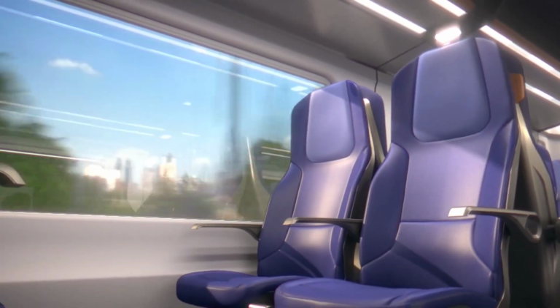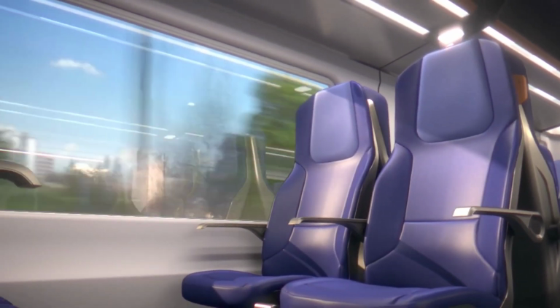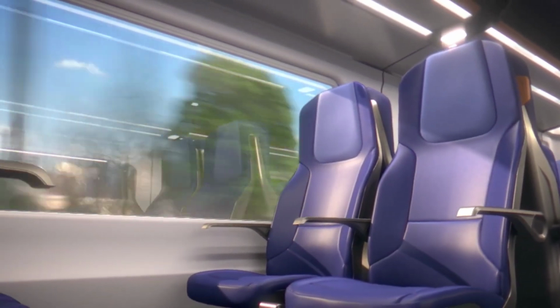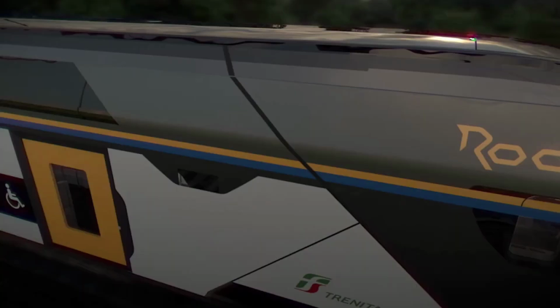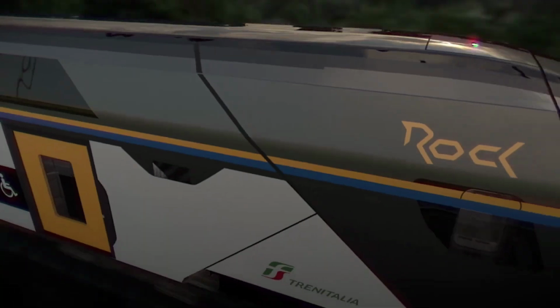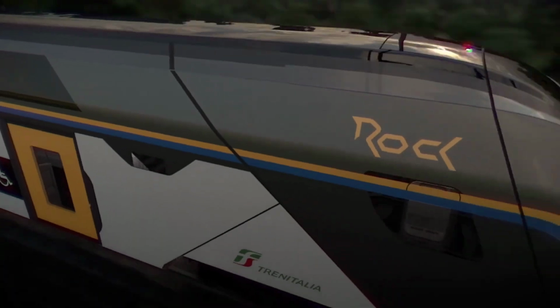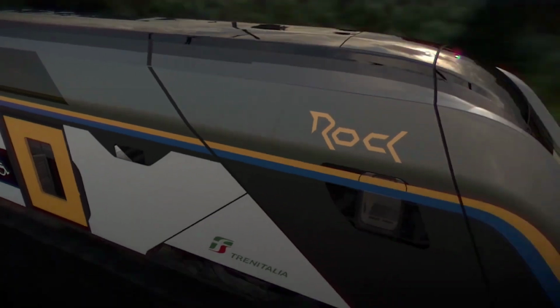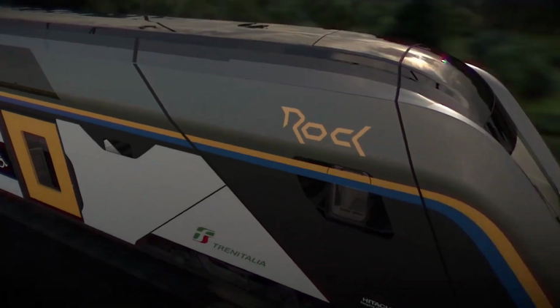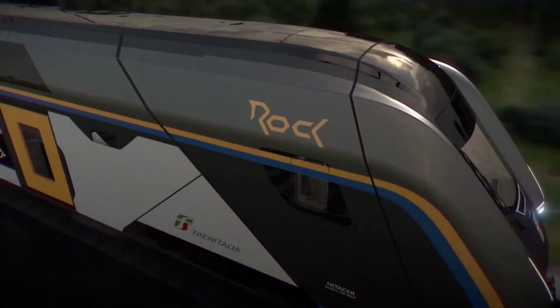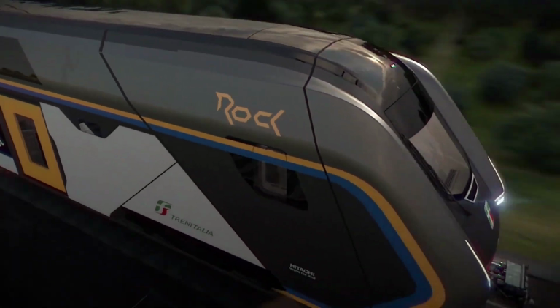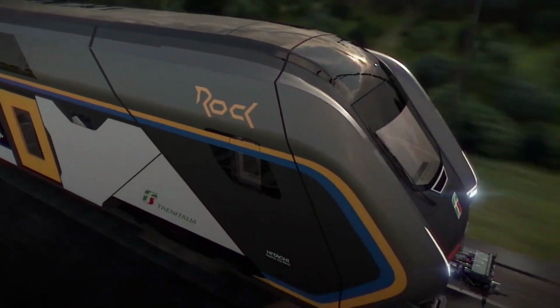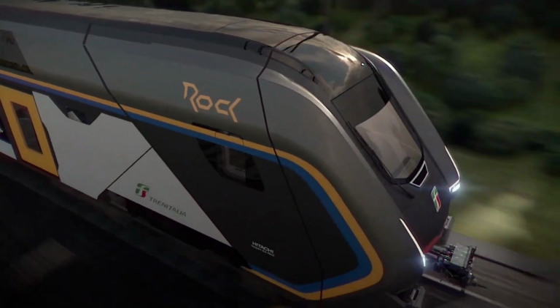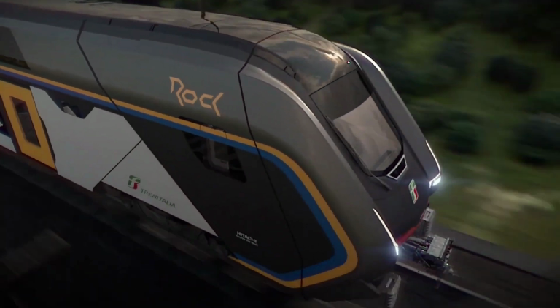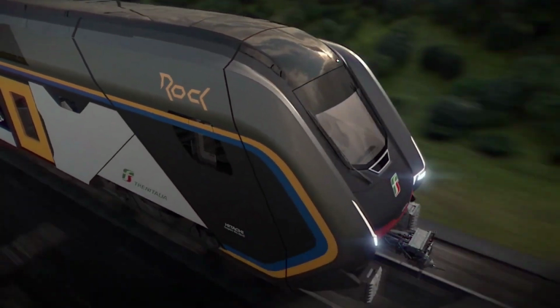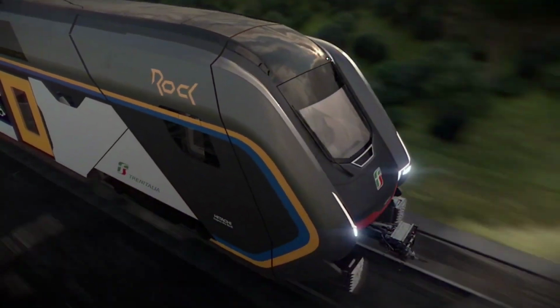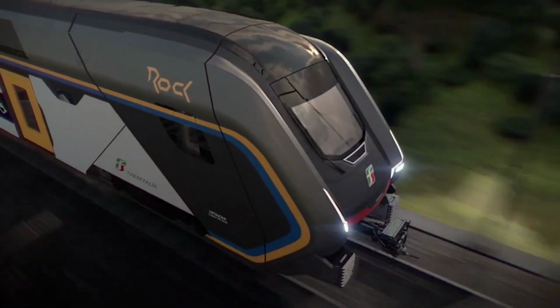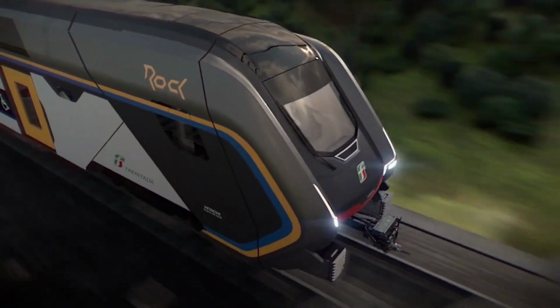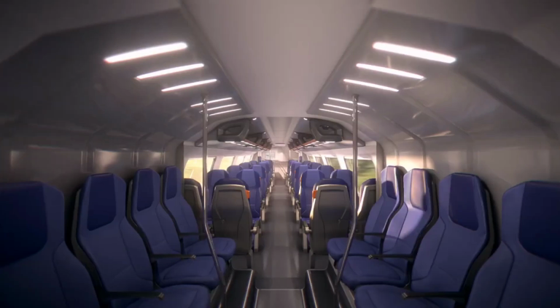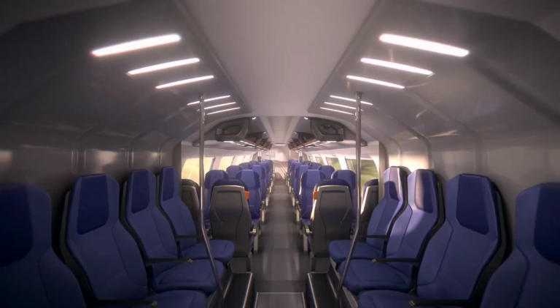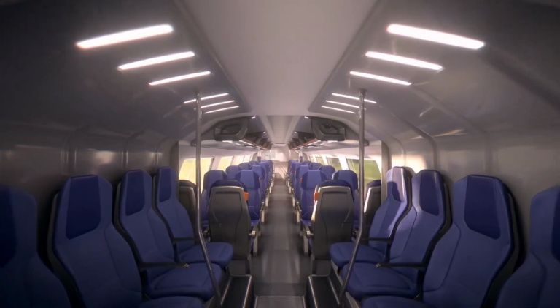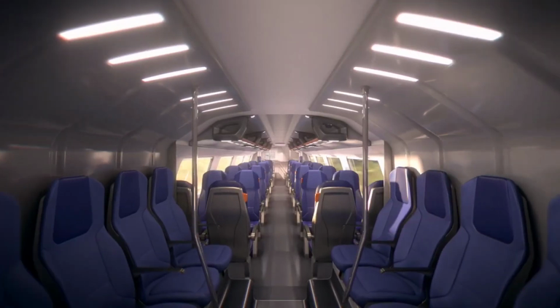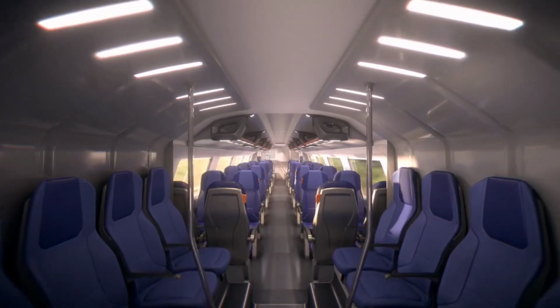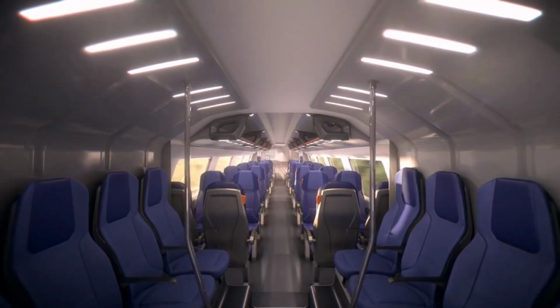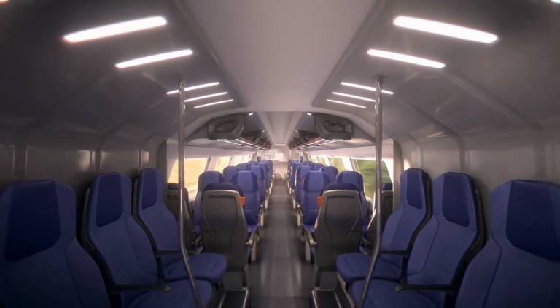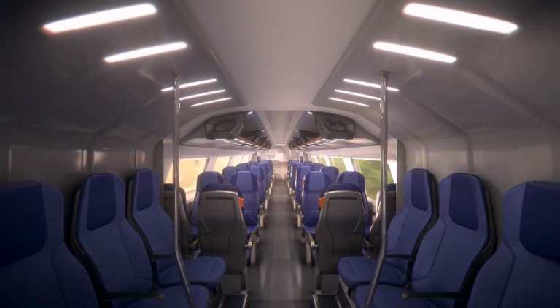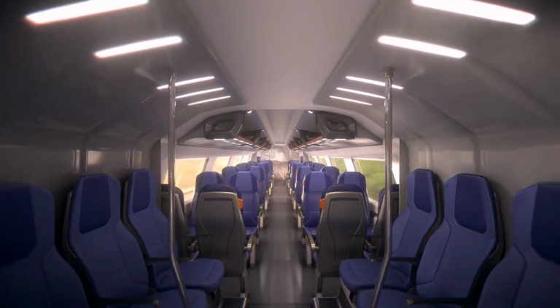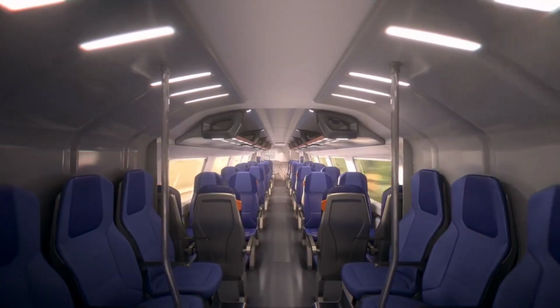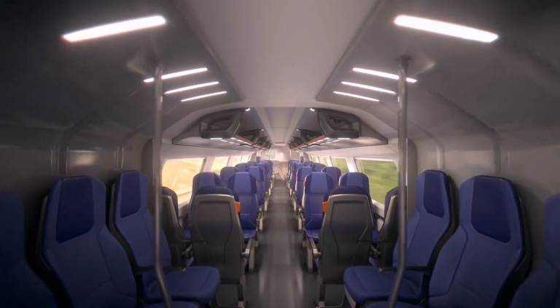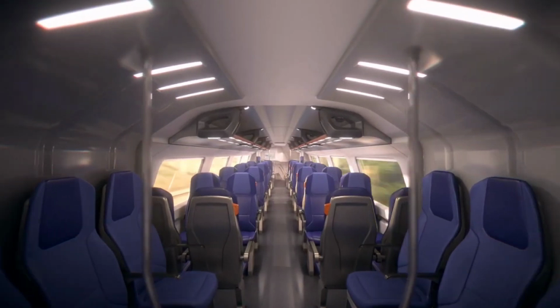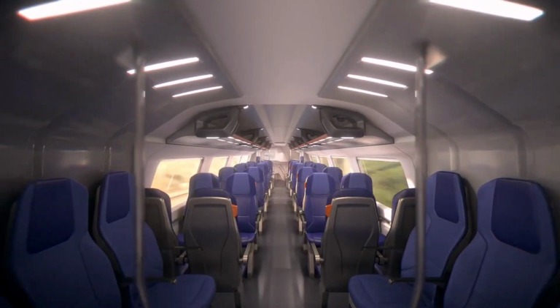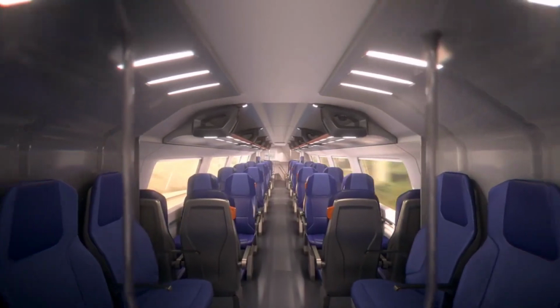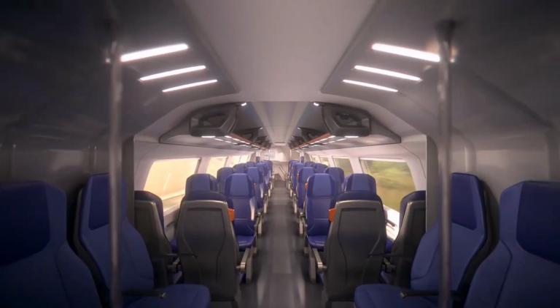Passengers can enjoy modern amenities, such as high-speed Wi-Fi and ergonomic seating.